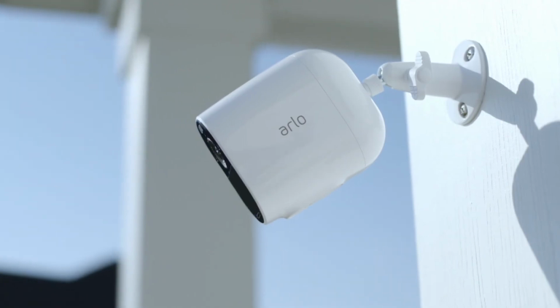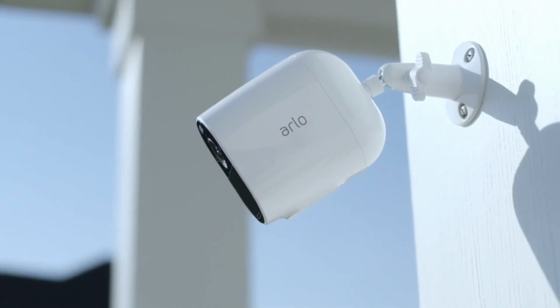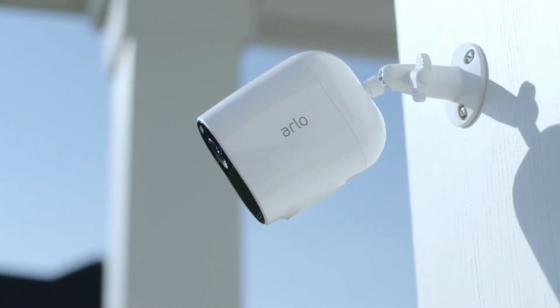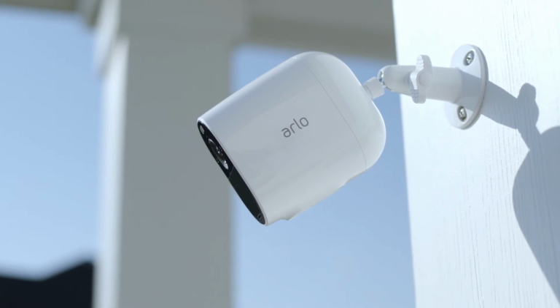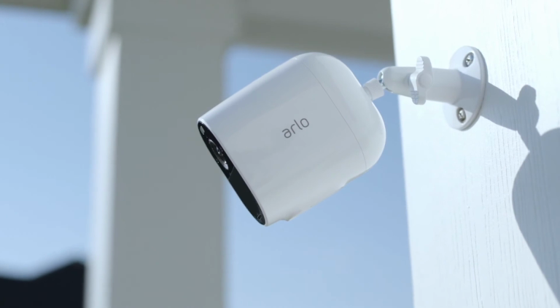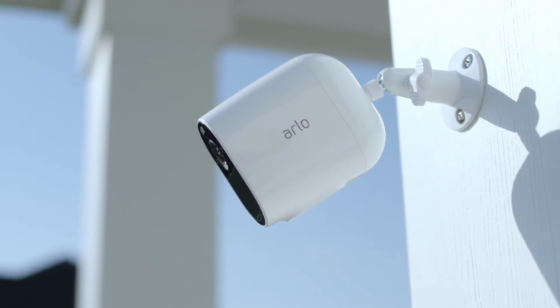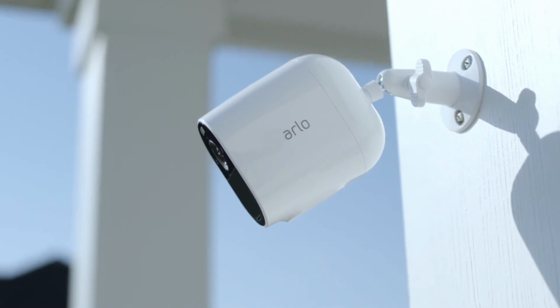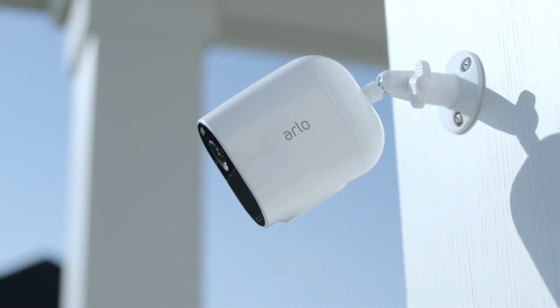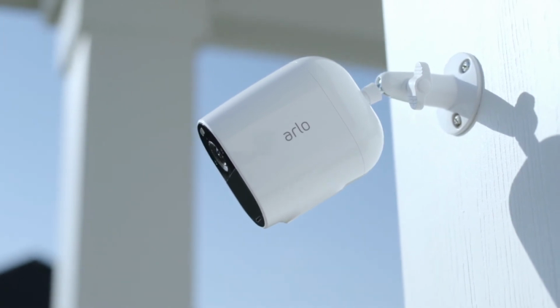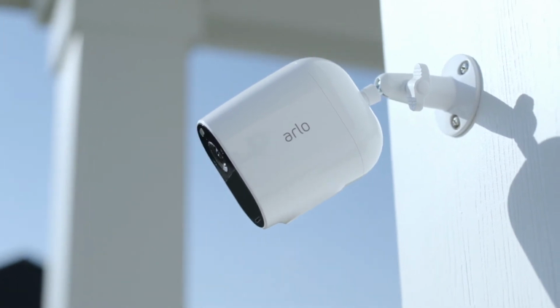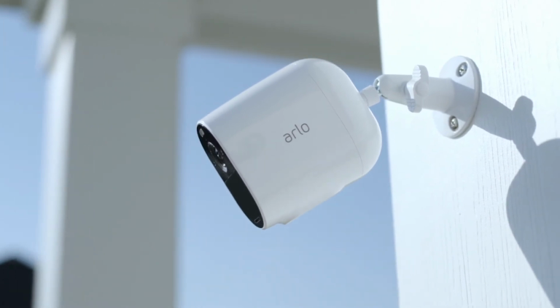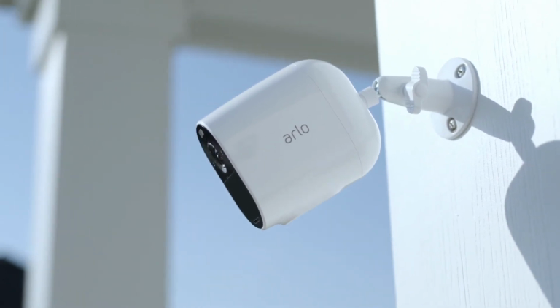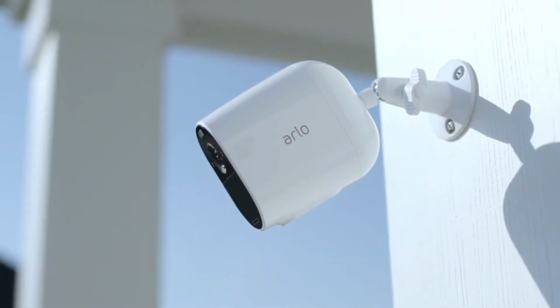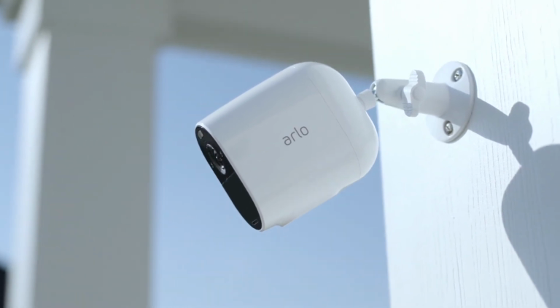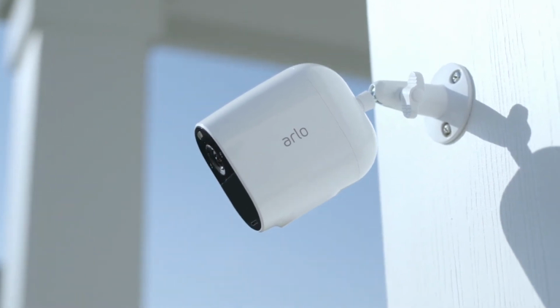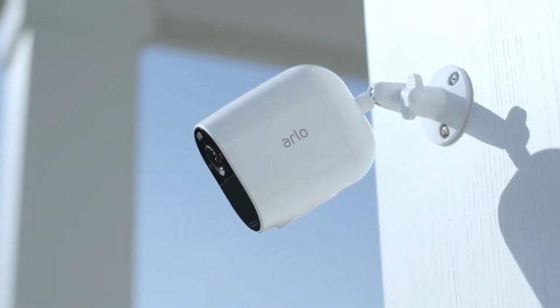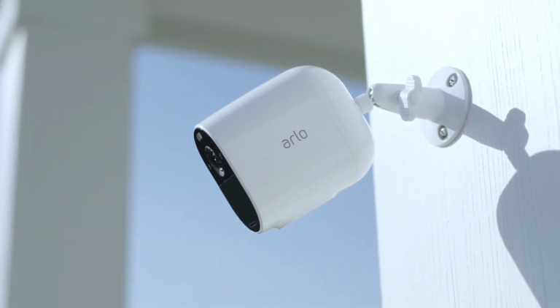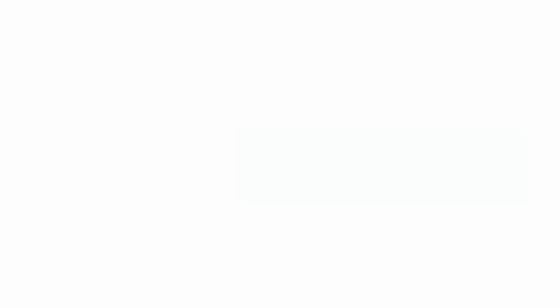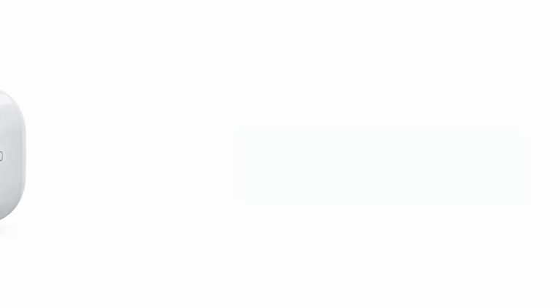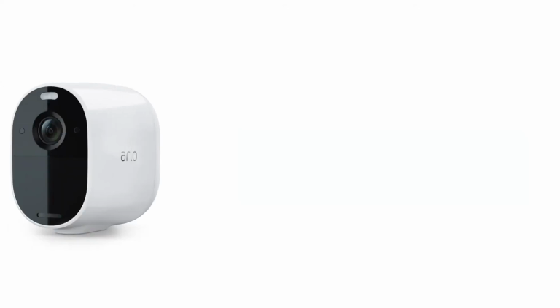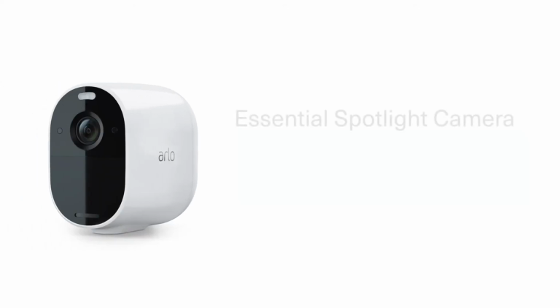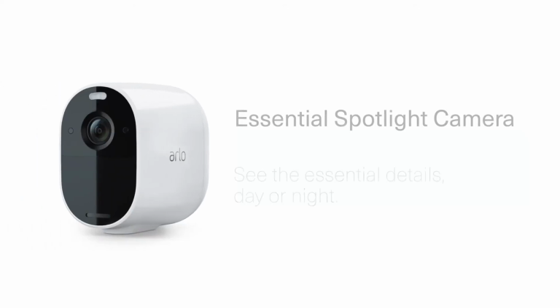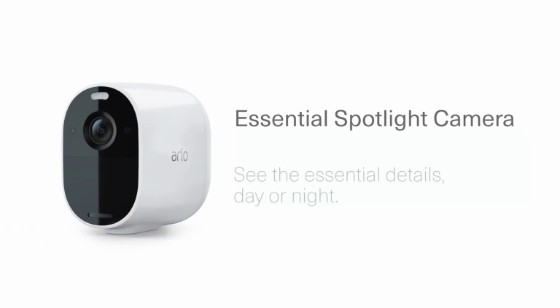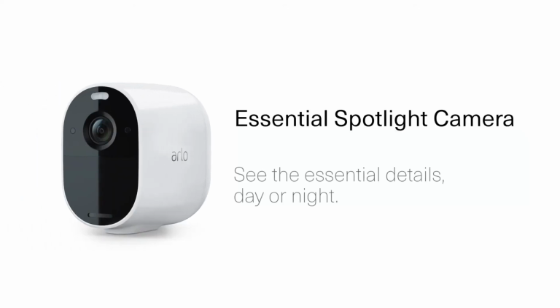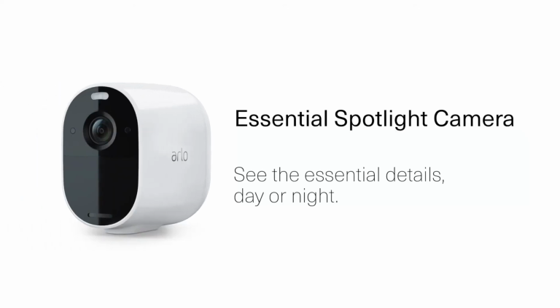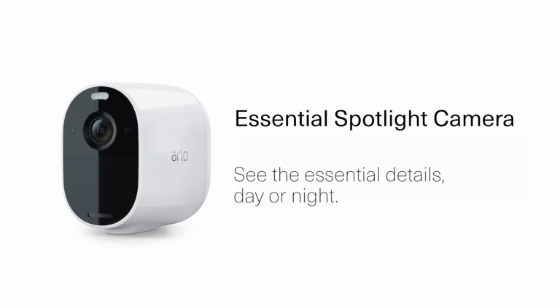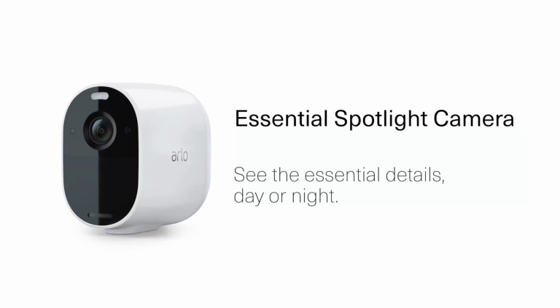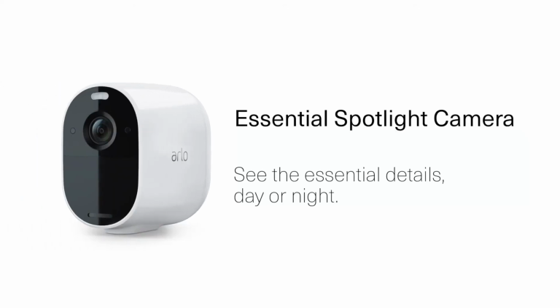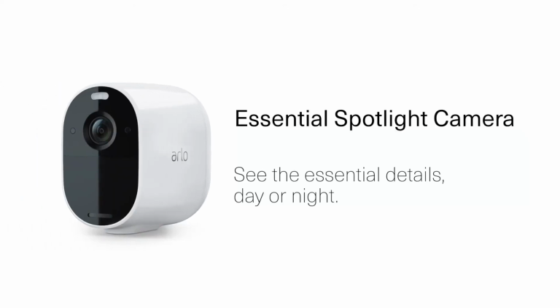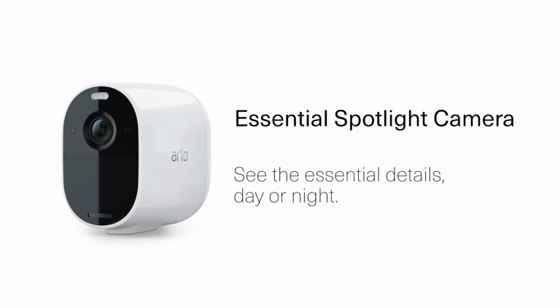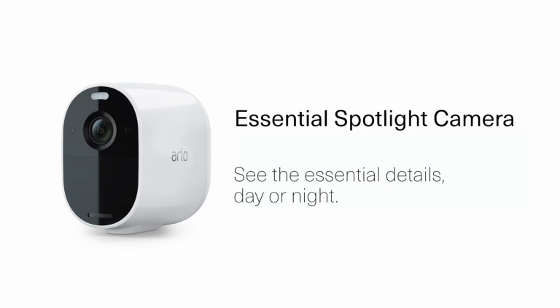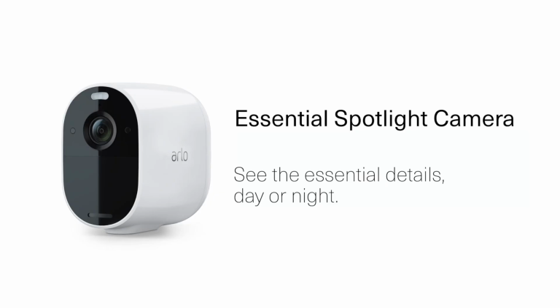The Arlo Essentials Spotlight camera. See the essential details, day or night.